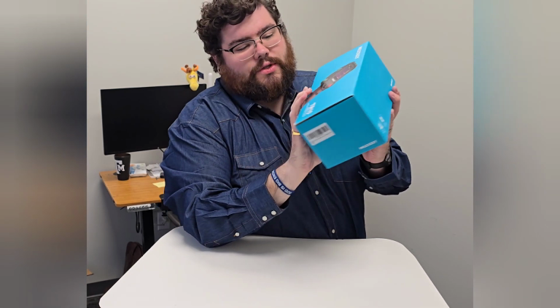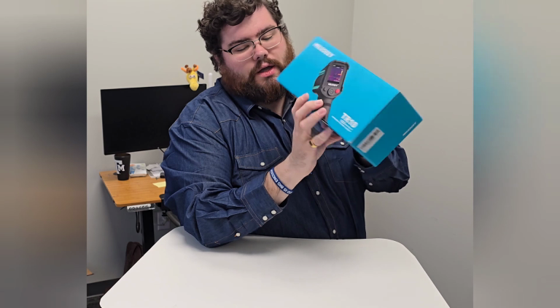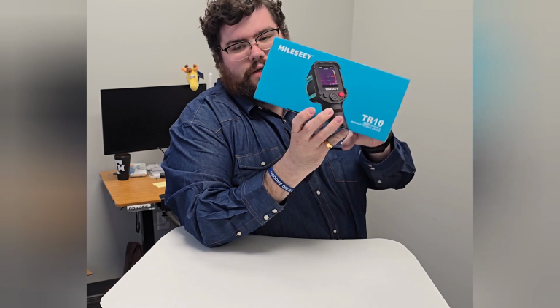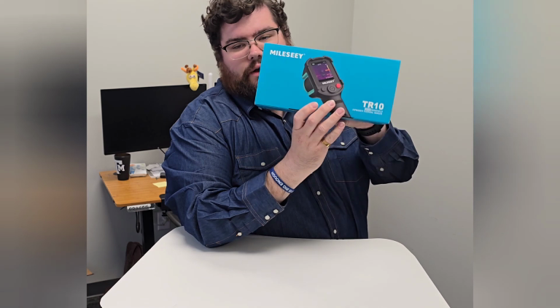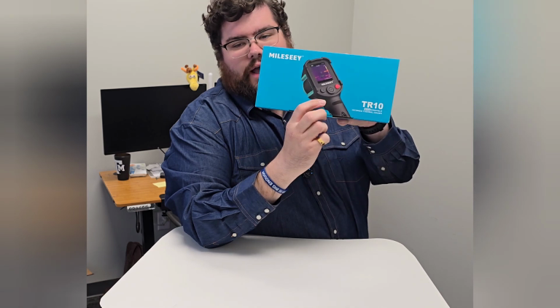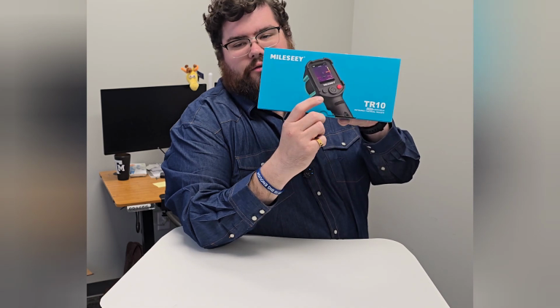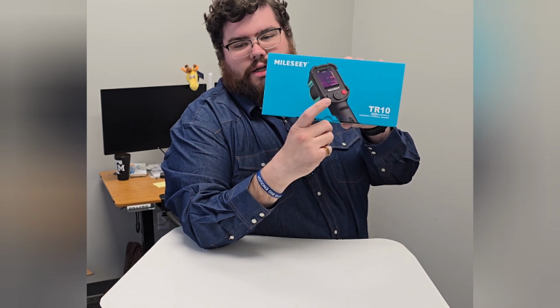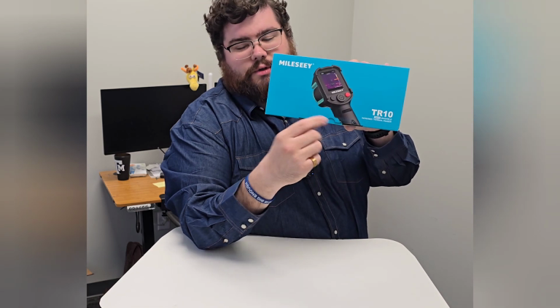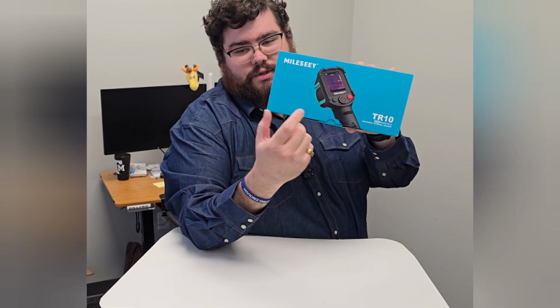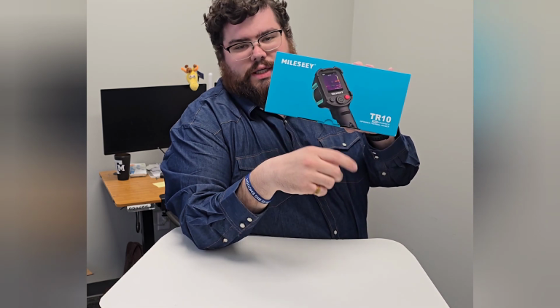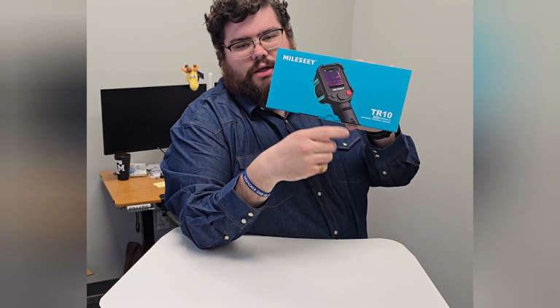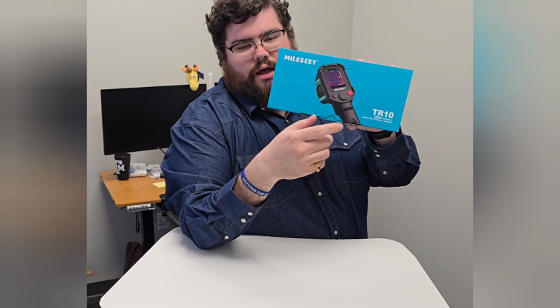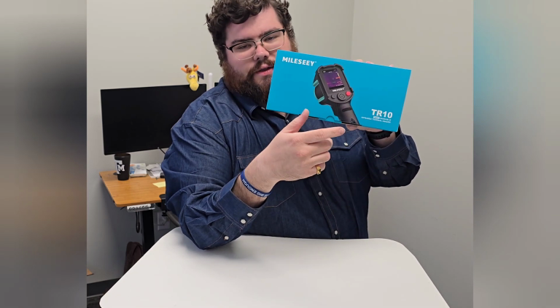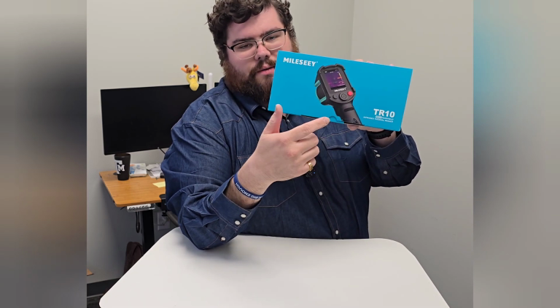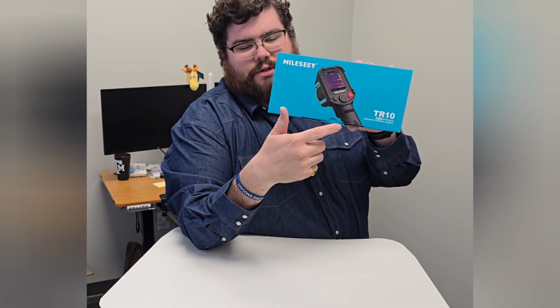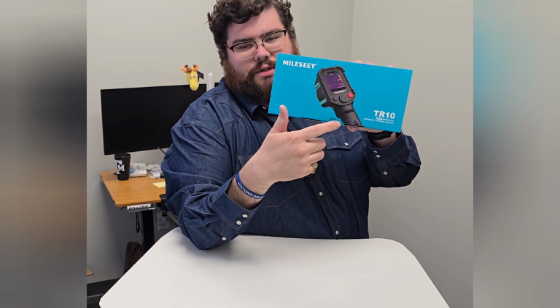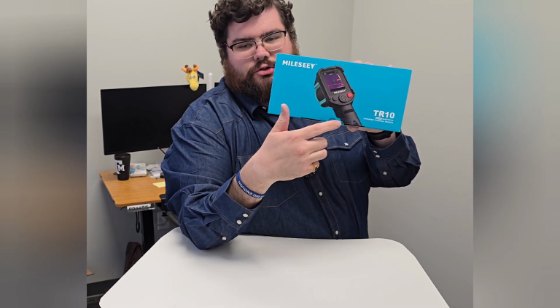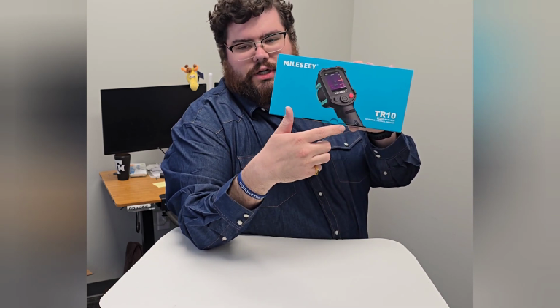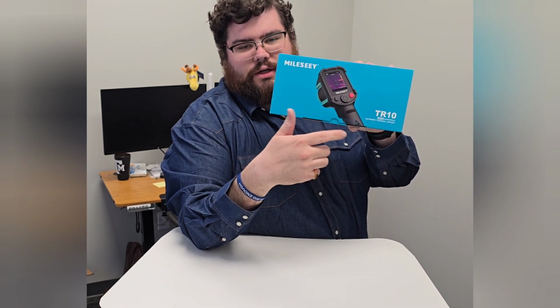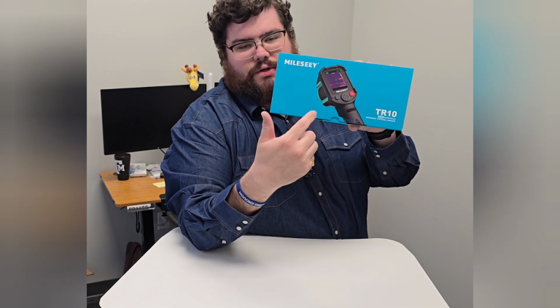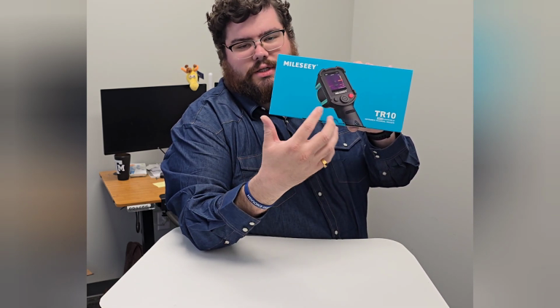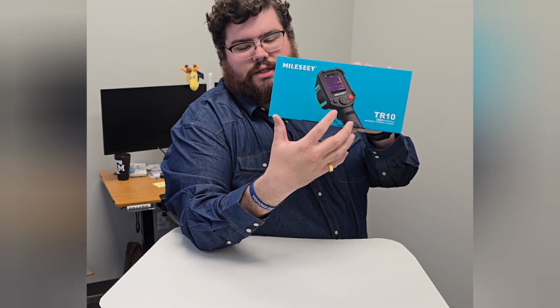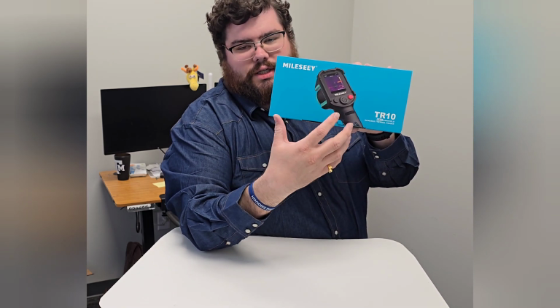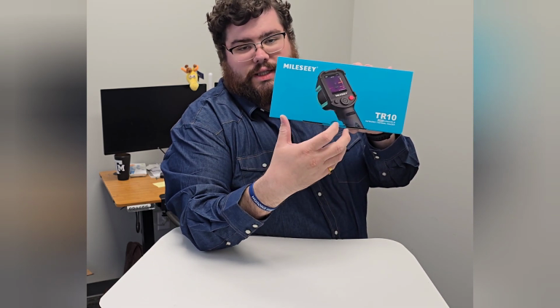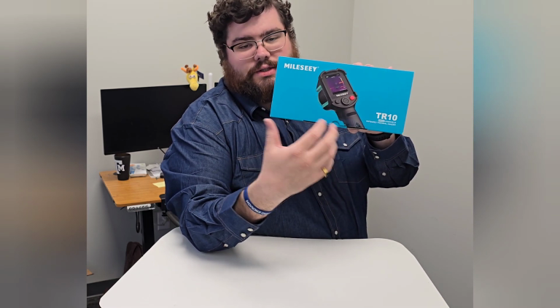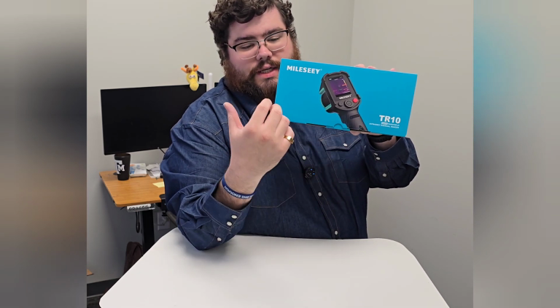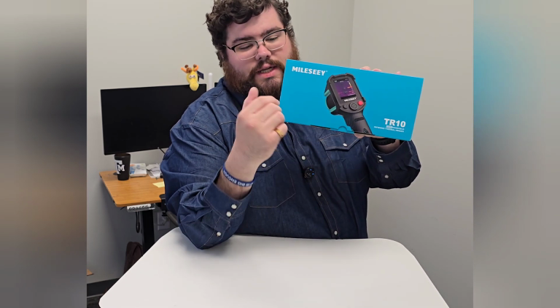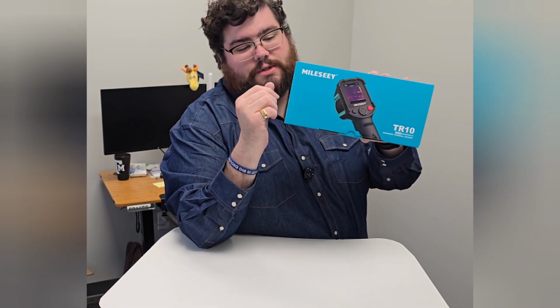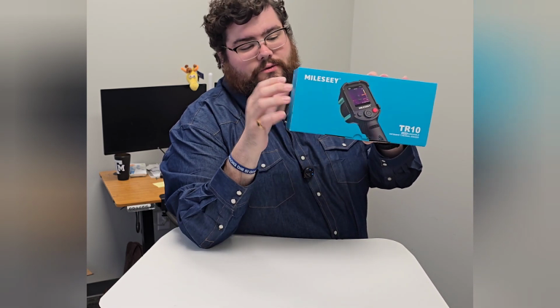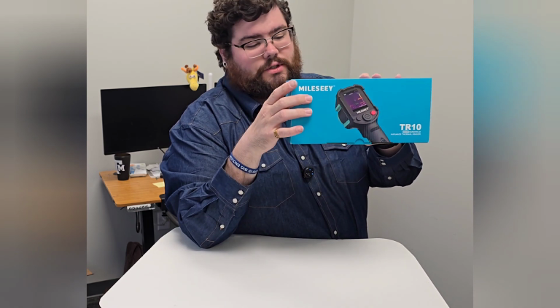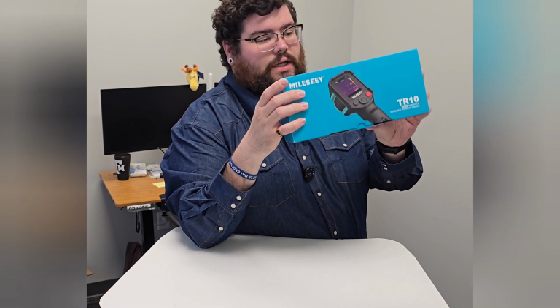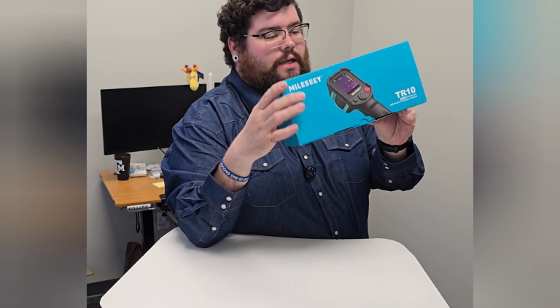You also have on here an option — there's a little trigger and you can click that to take snapshots of what you're looking at.